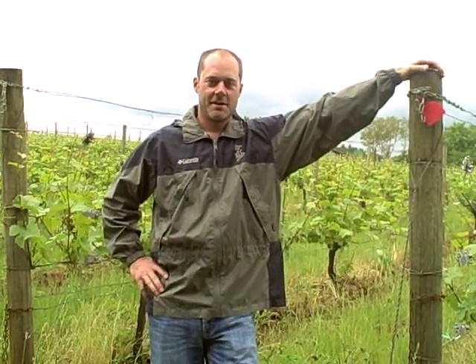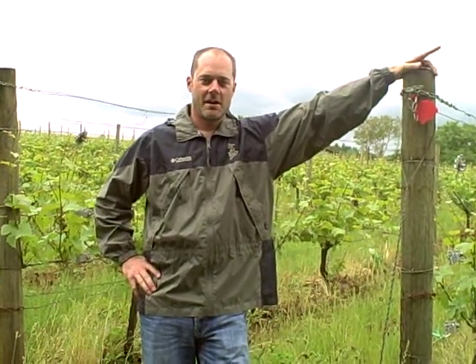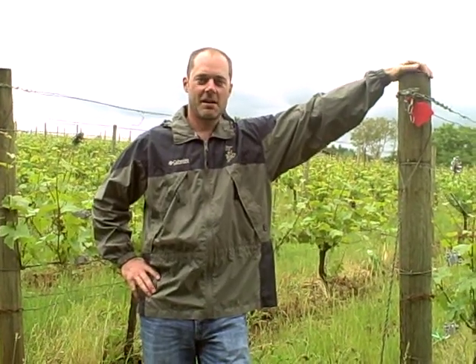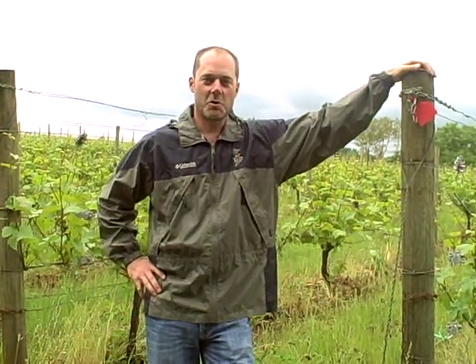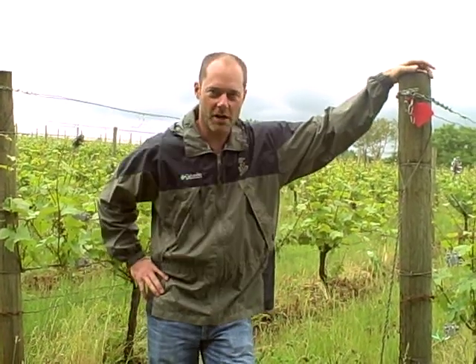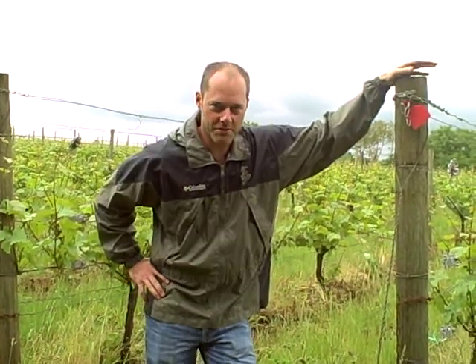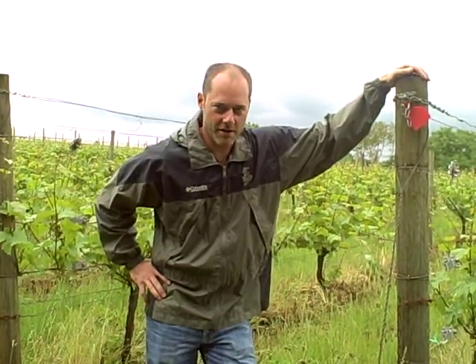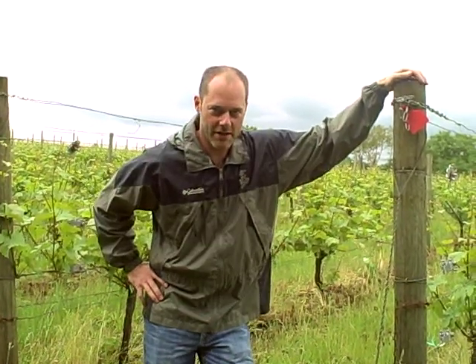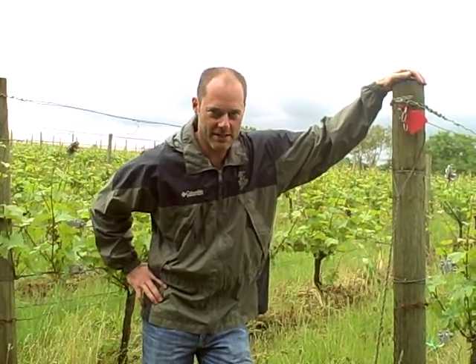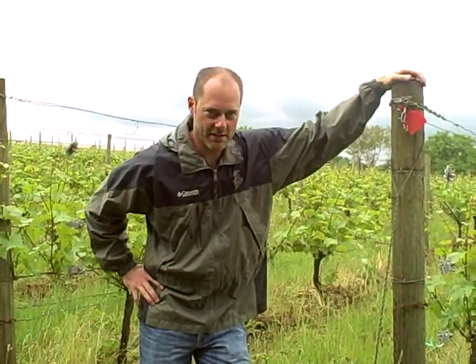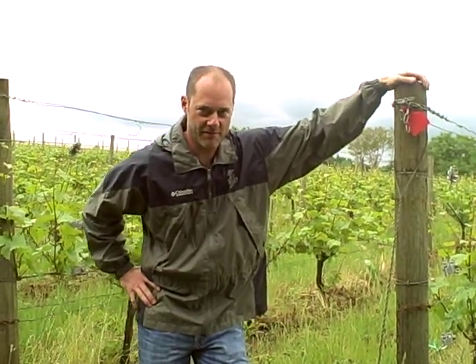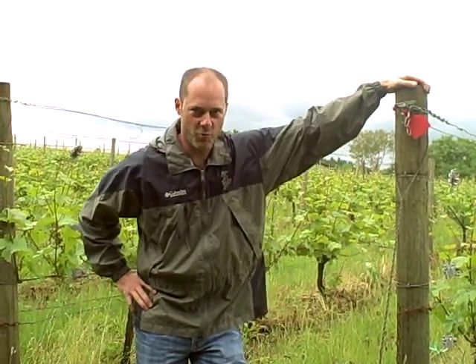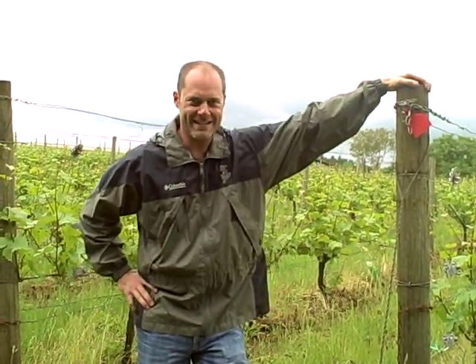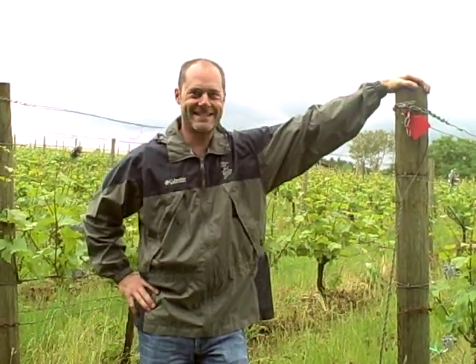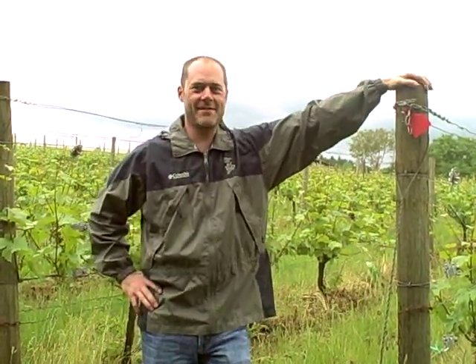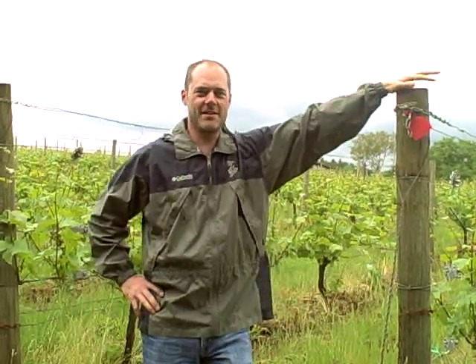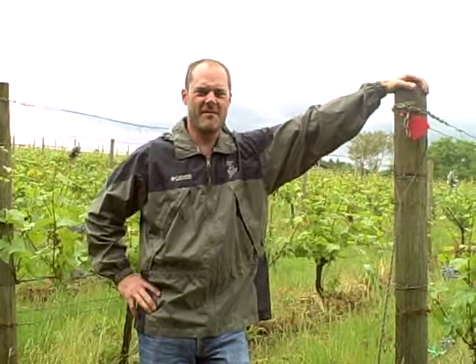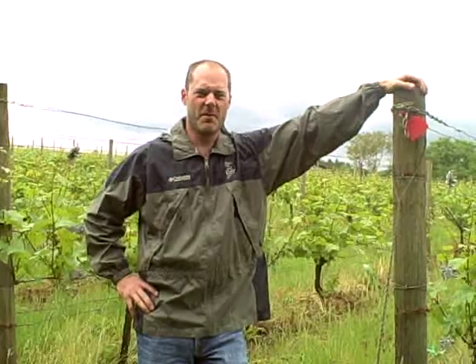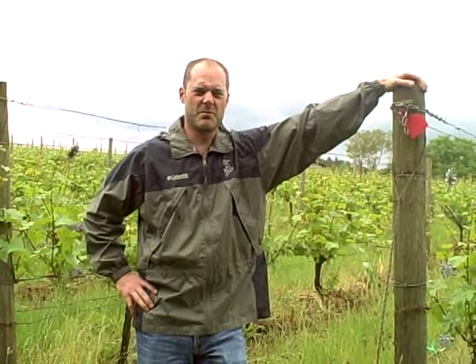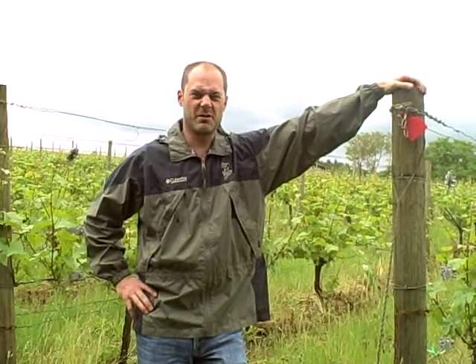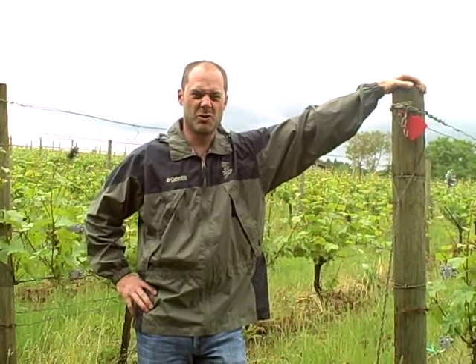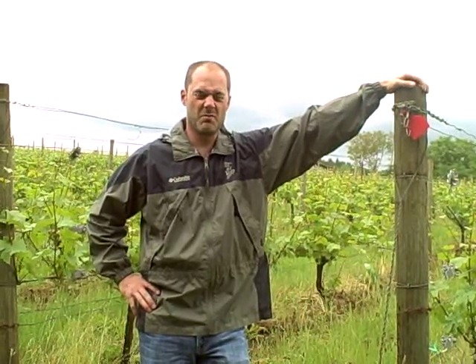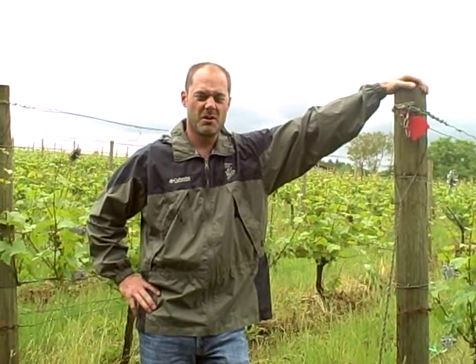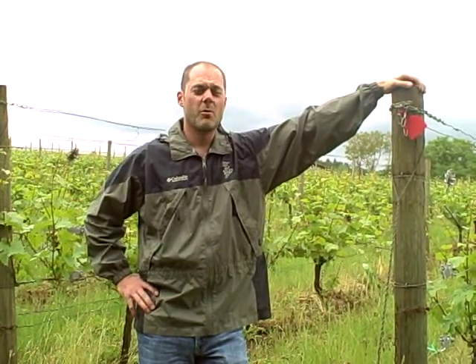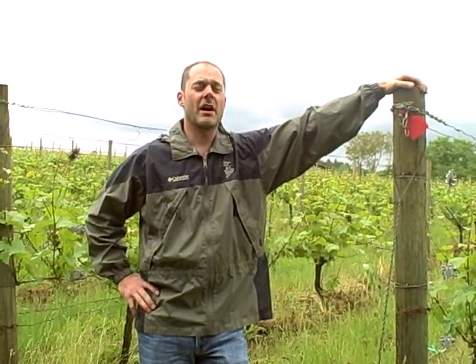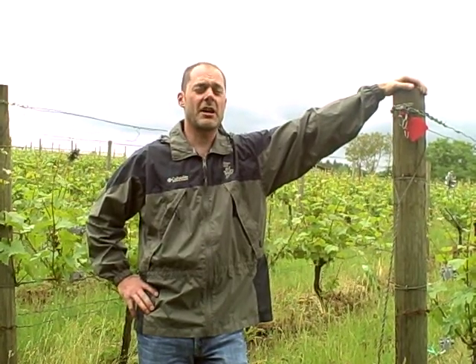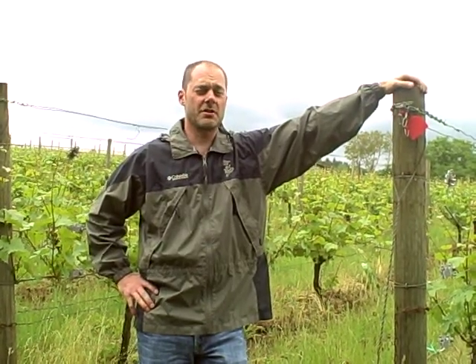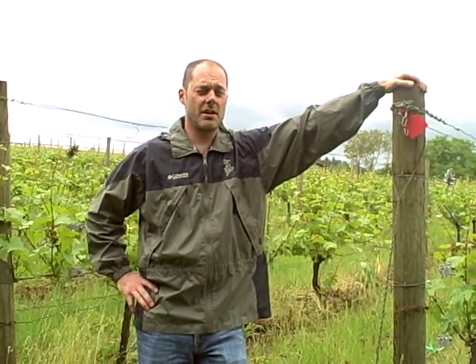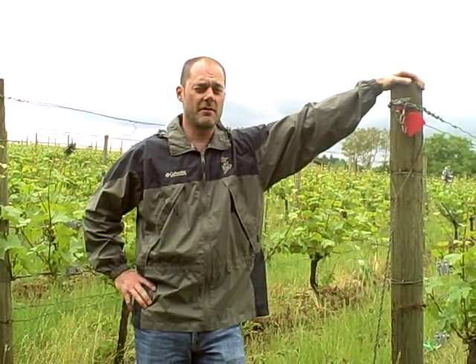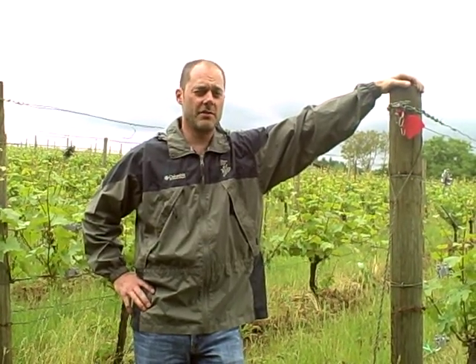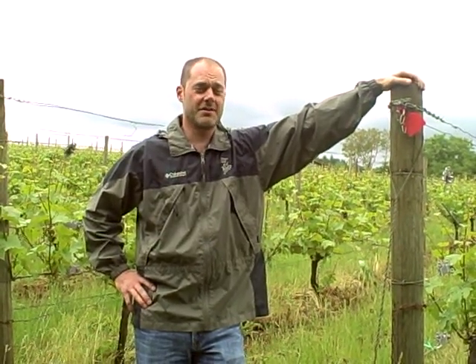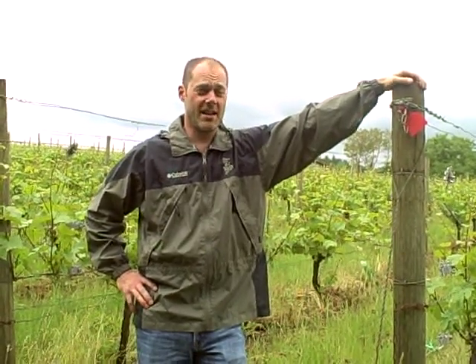Alex Sokolblosser here again for week seven of Bud Break to Bloom. We've got action in the vineyard today.